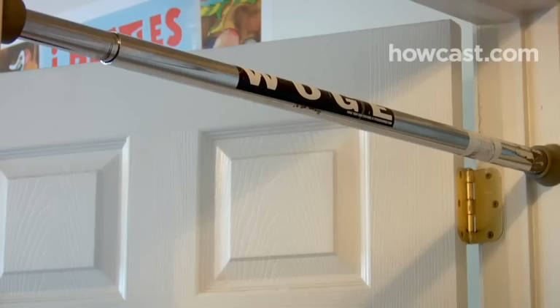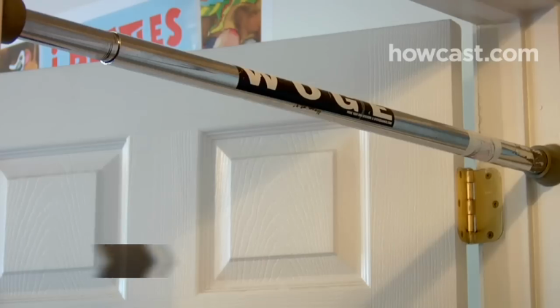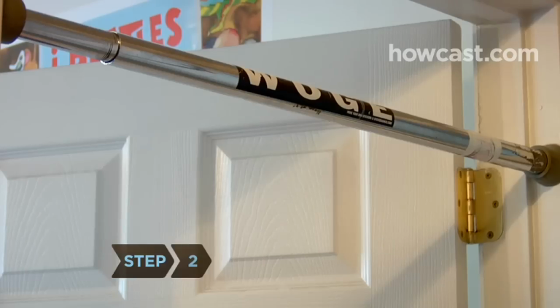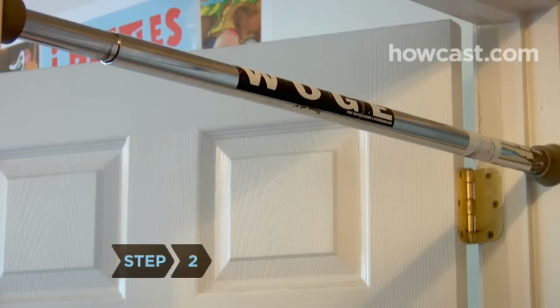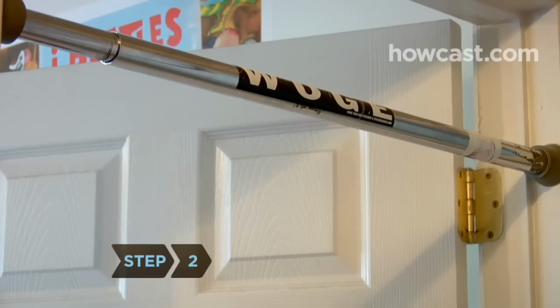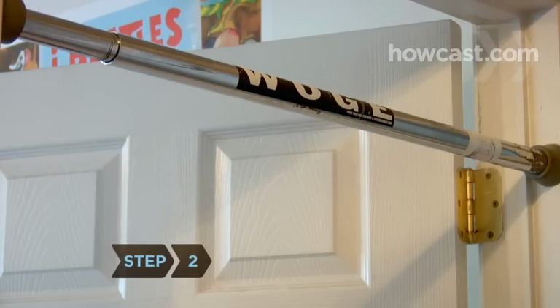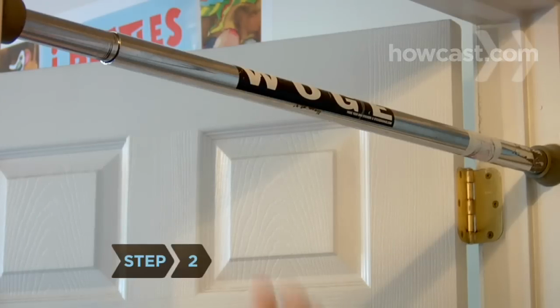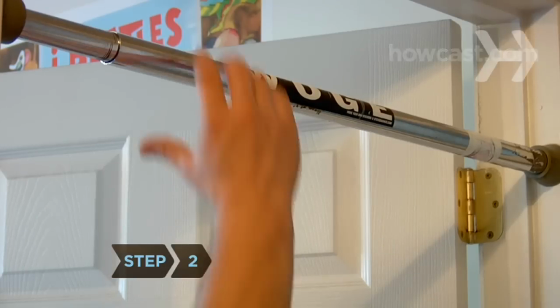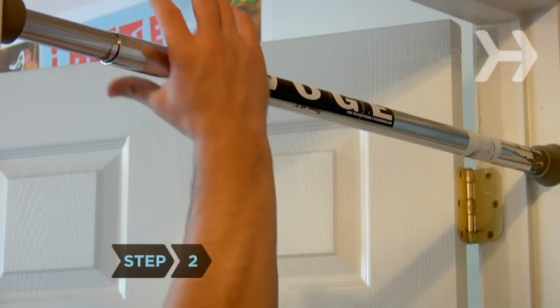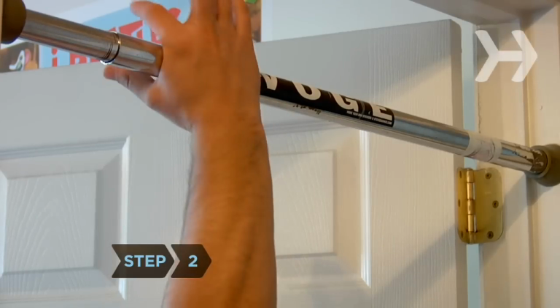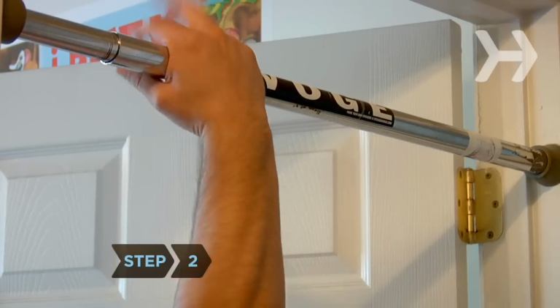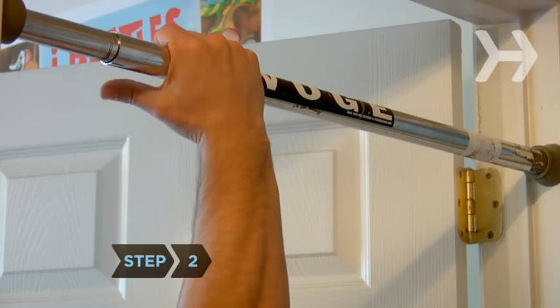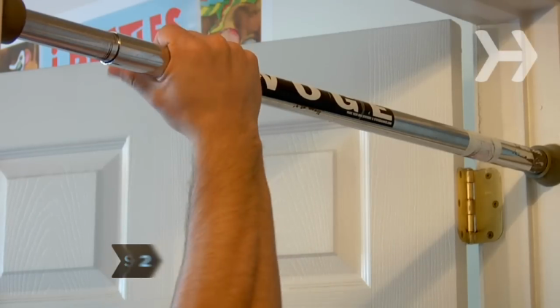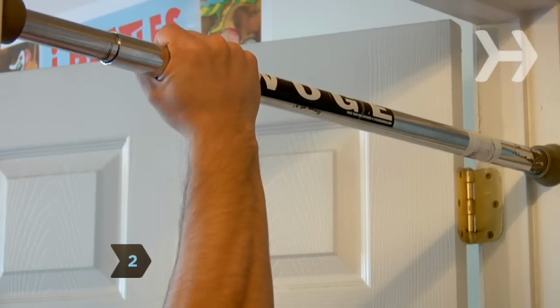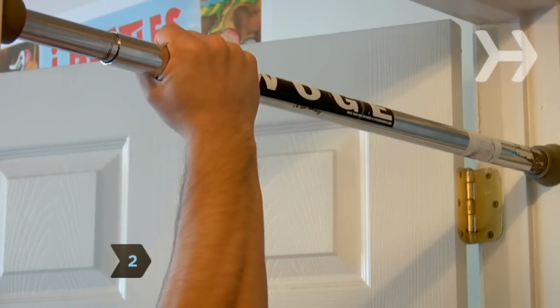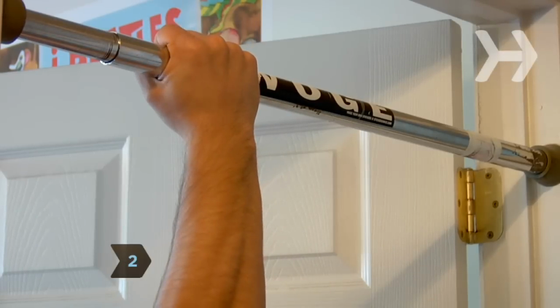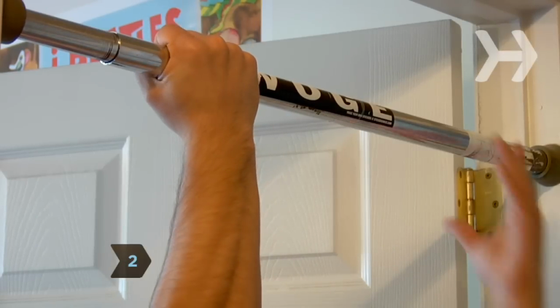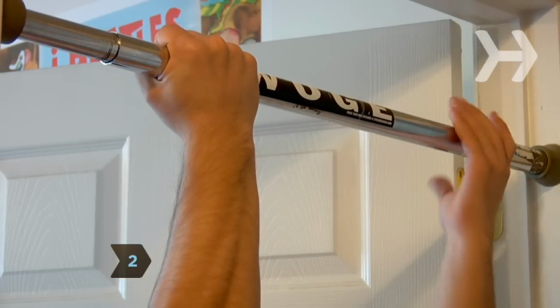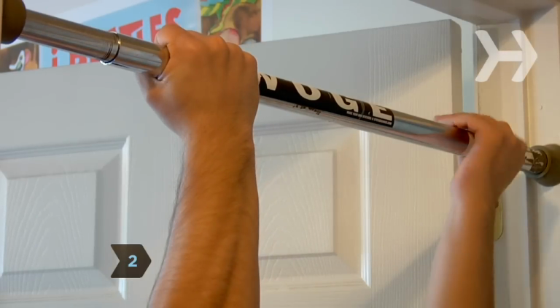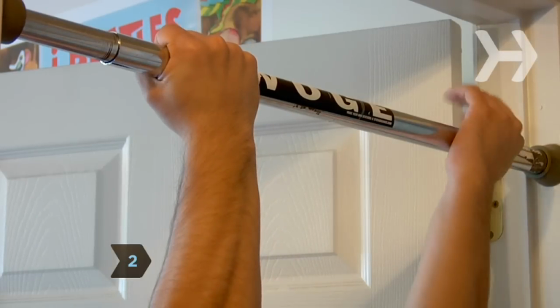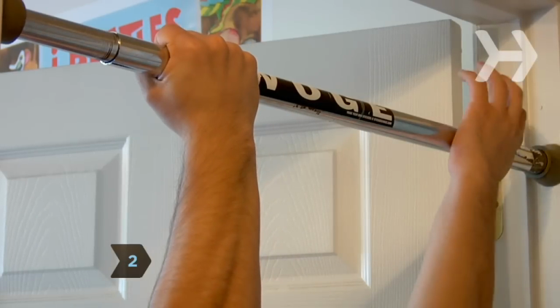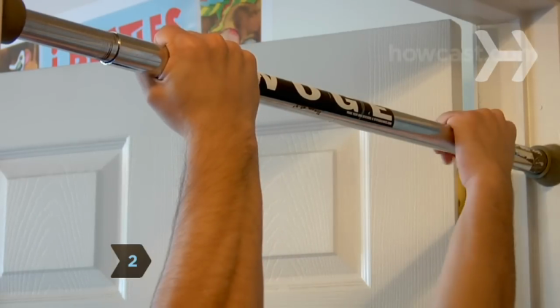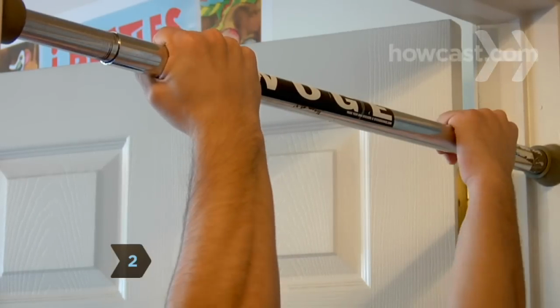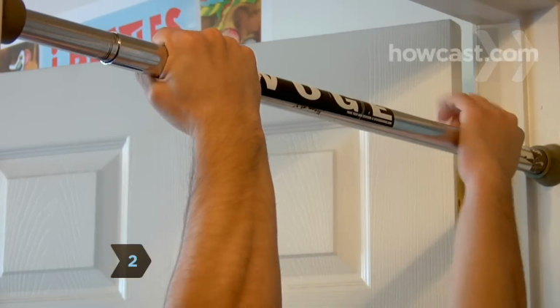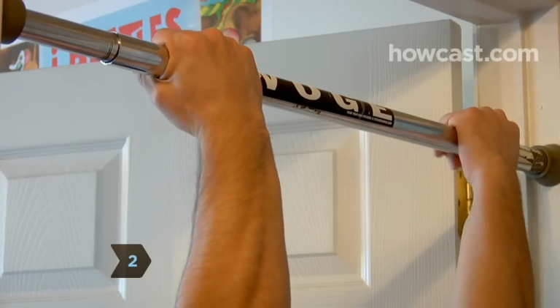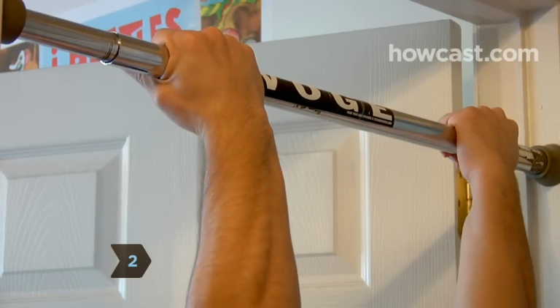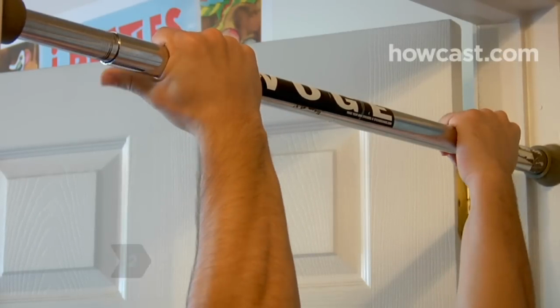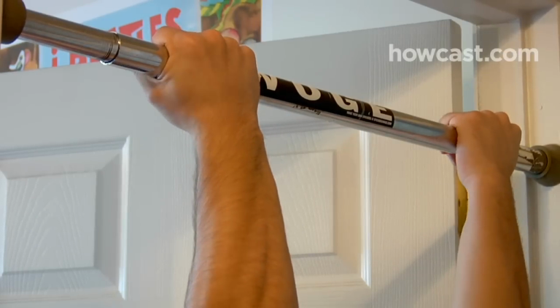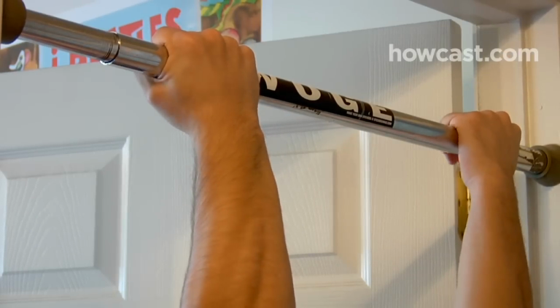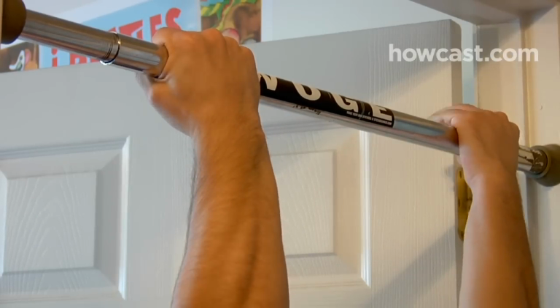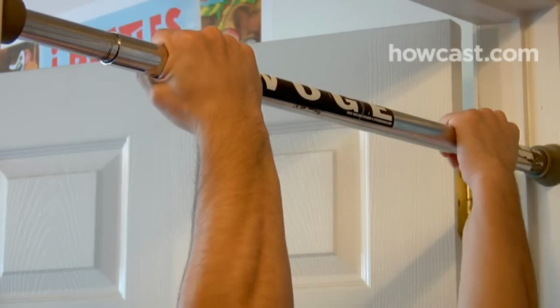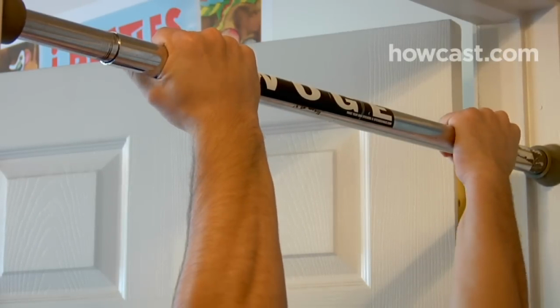Step 2. Grasp the bar underhanded, palms facing you, with your hands shoulder-width apart.